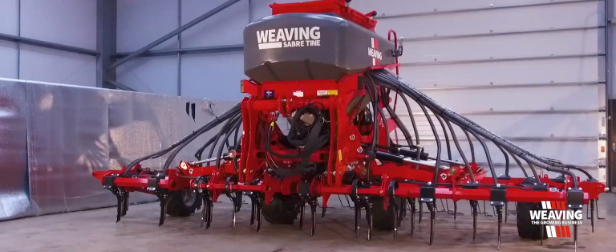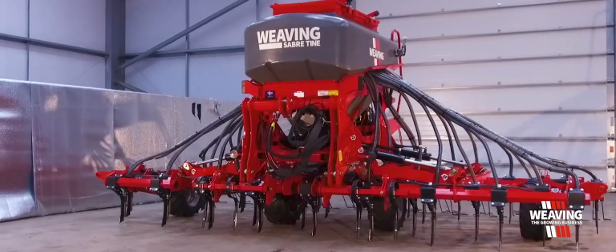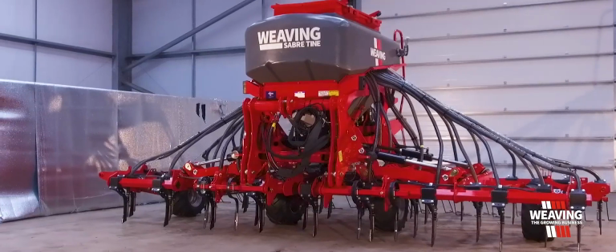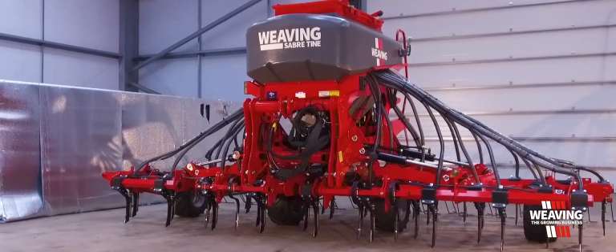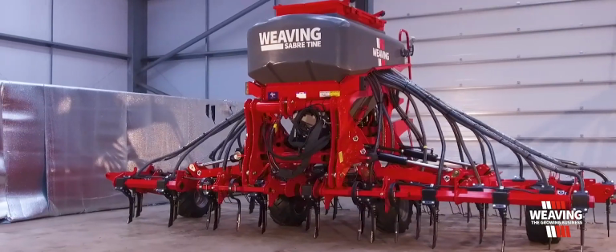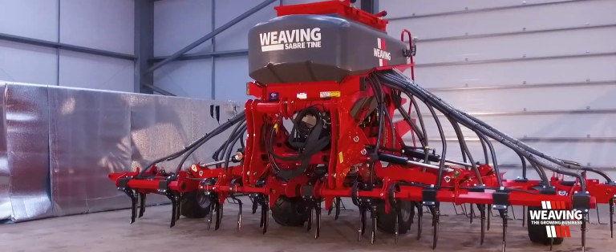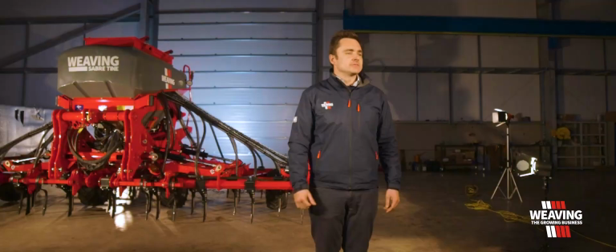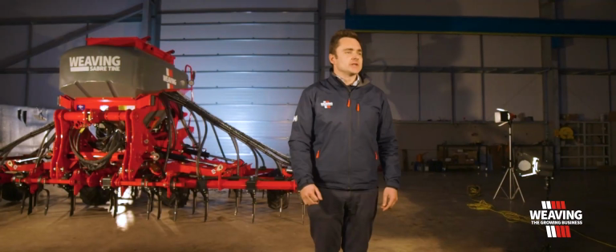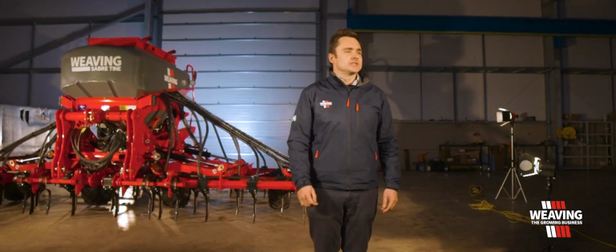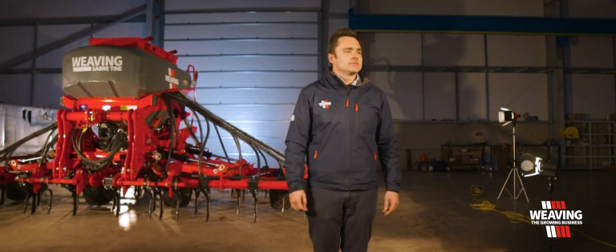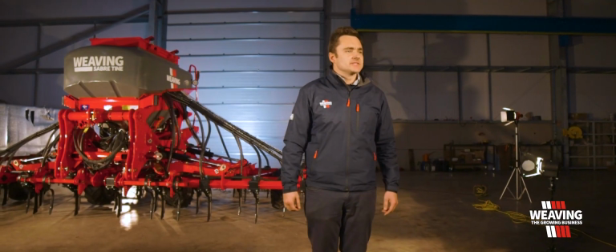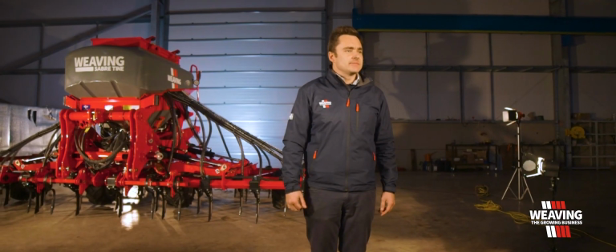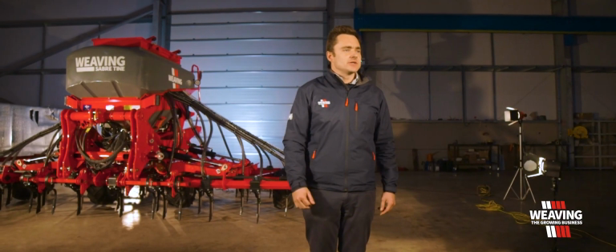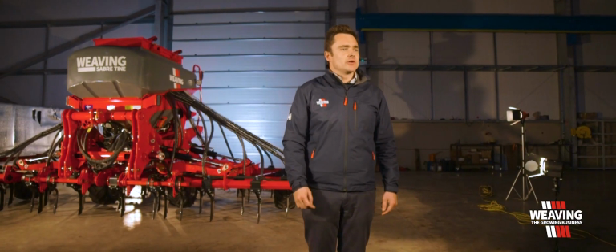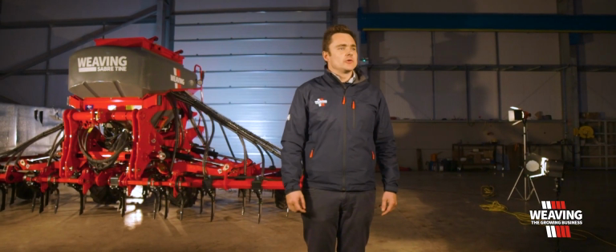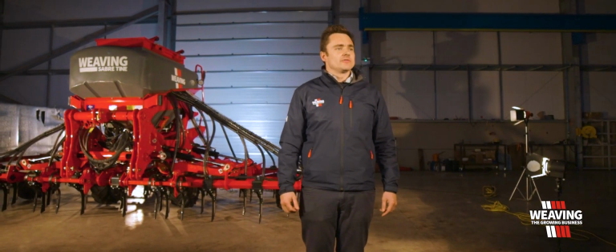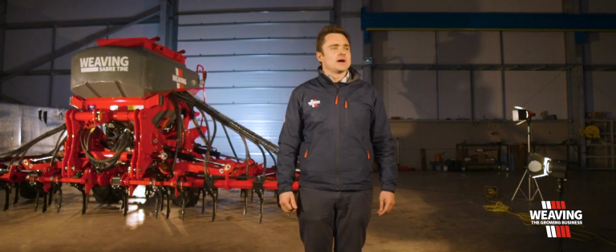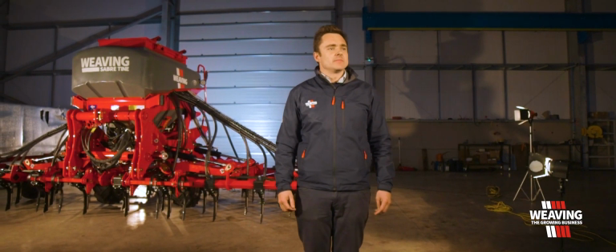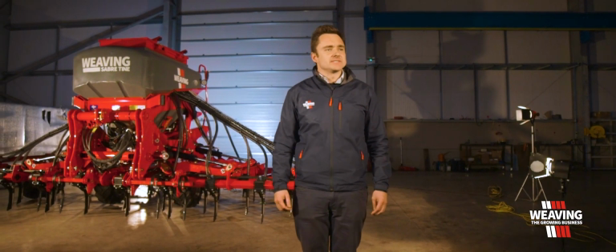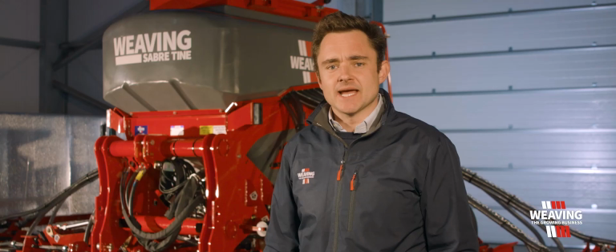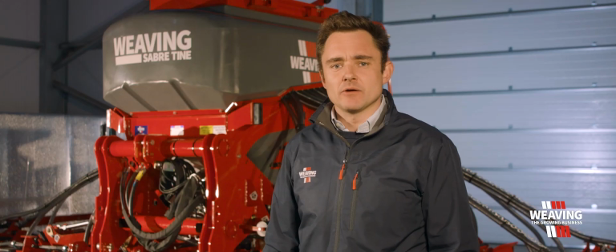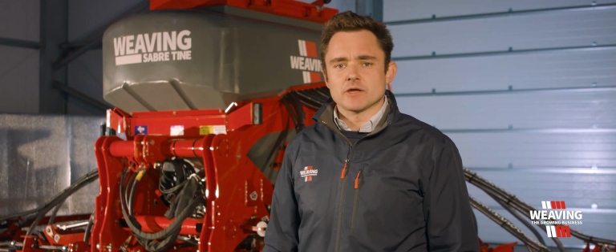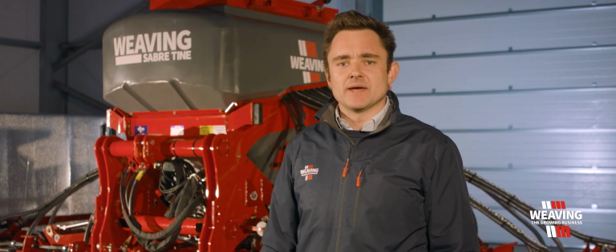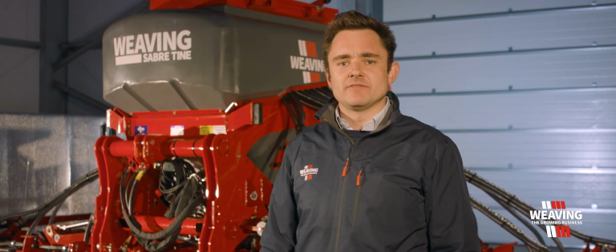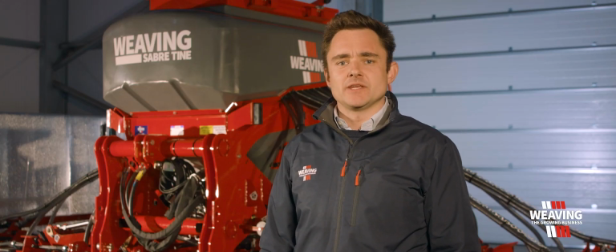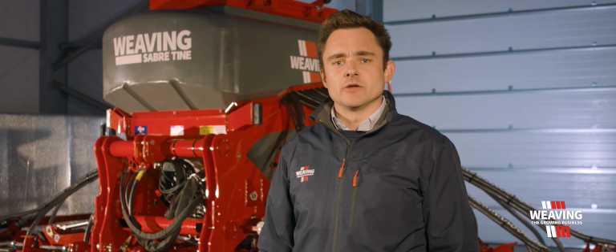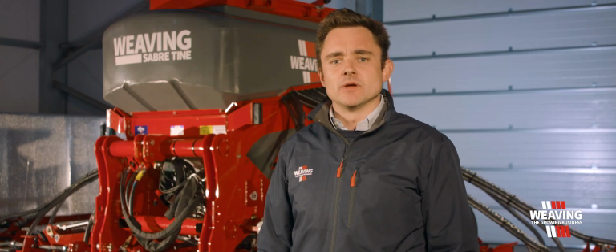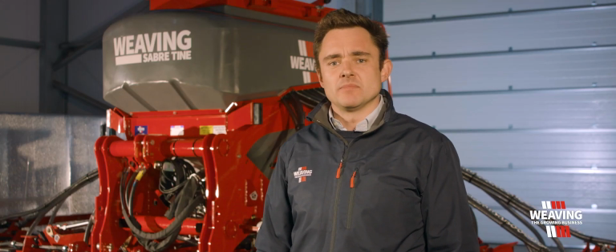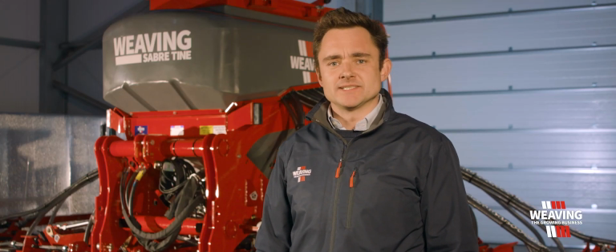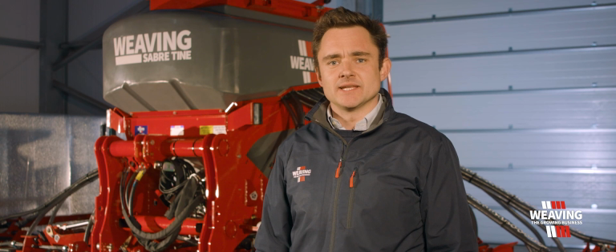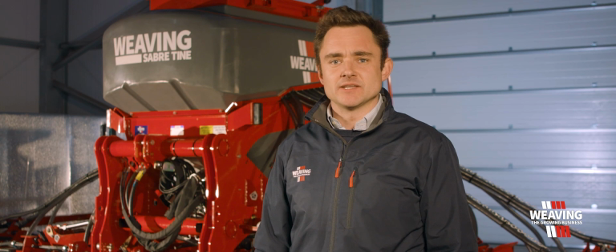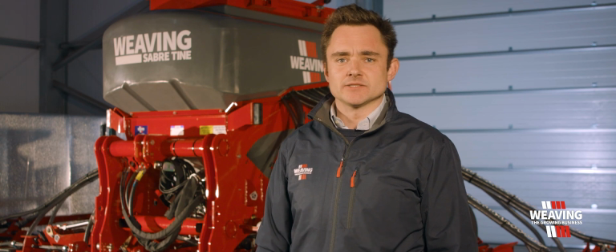If you'd like a demonstration of the Sabre Tyne on your farm and see how it could benefit you, please get in touch.